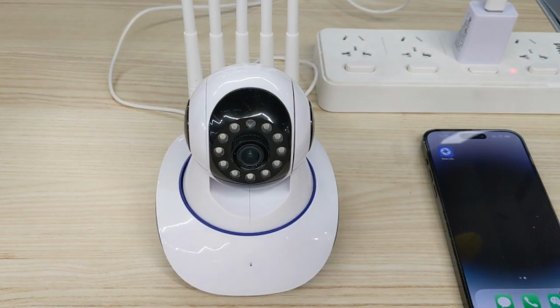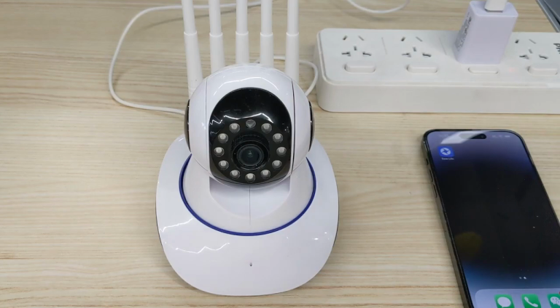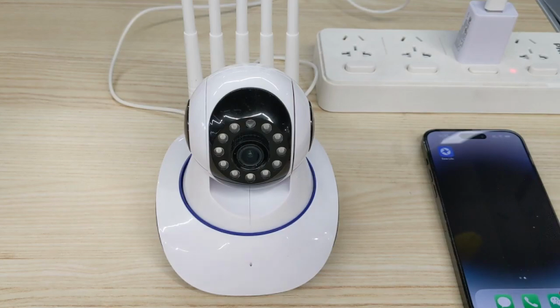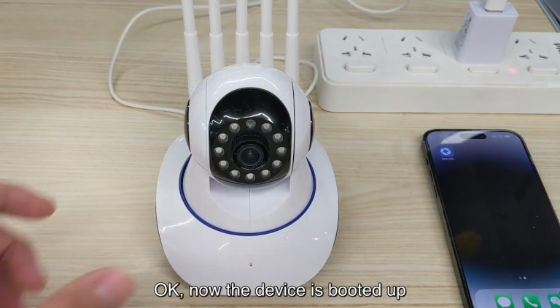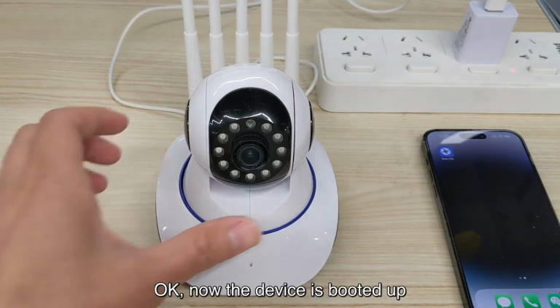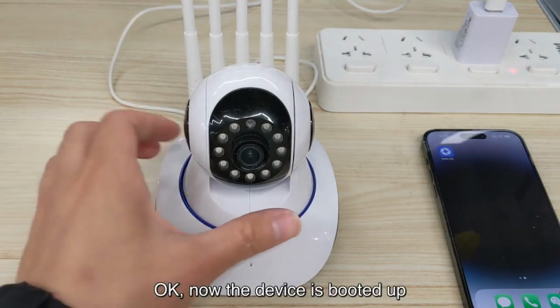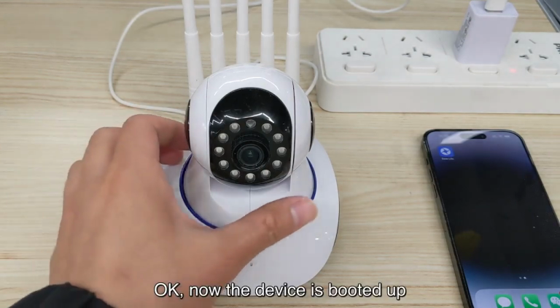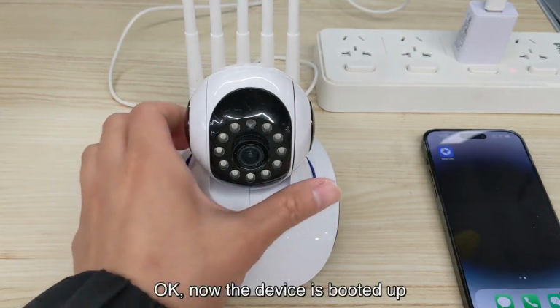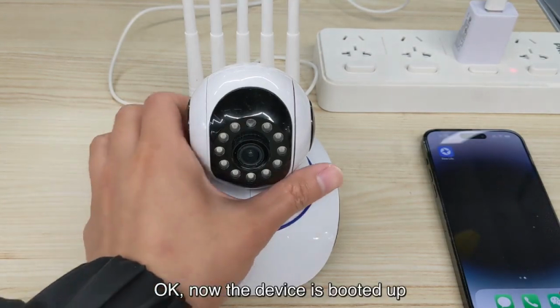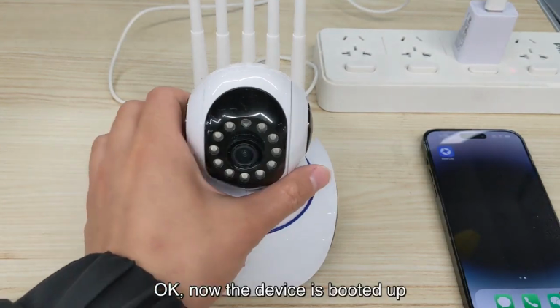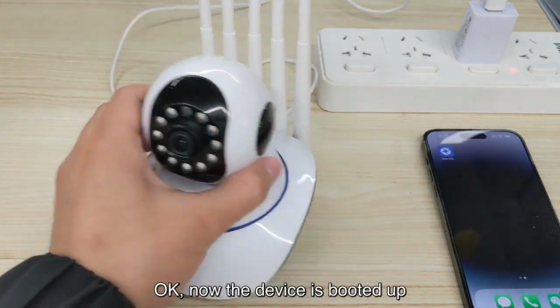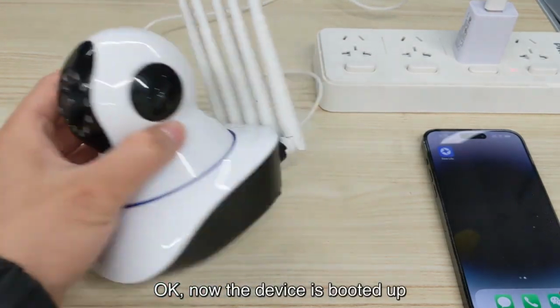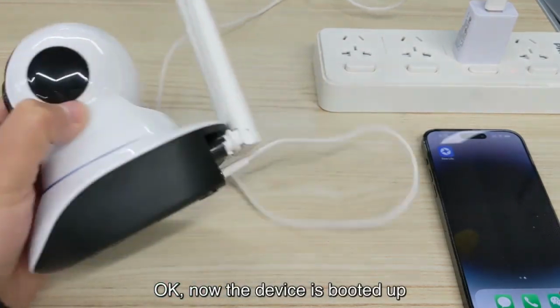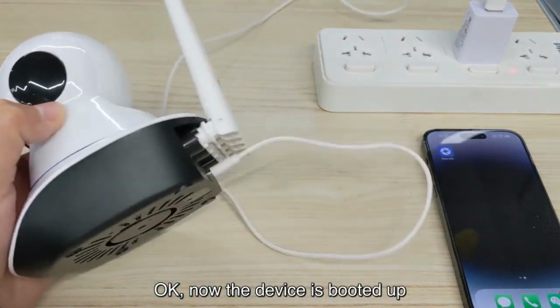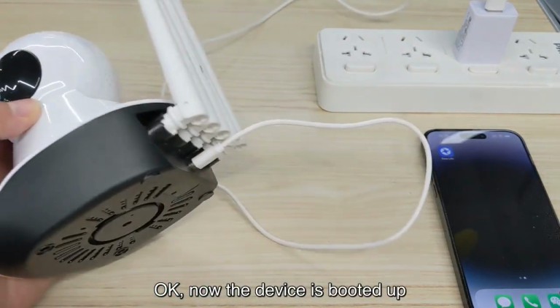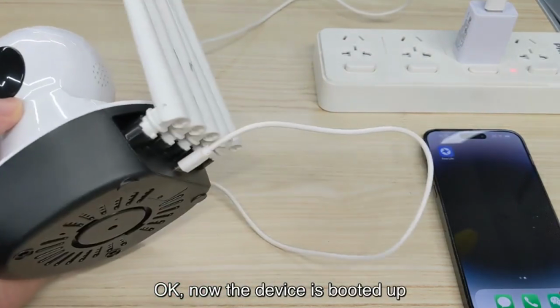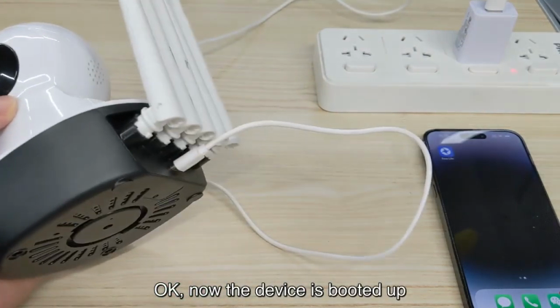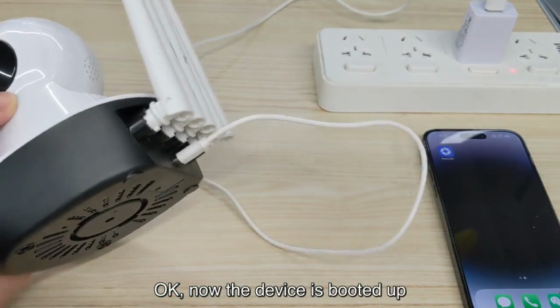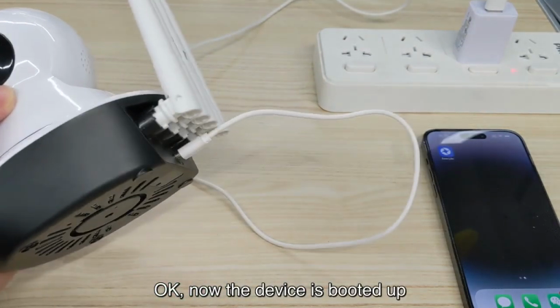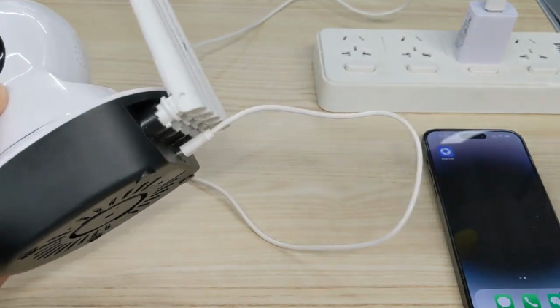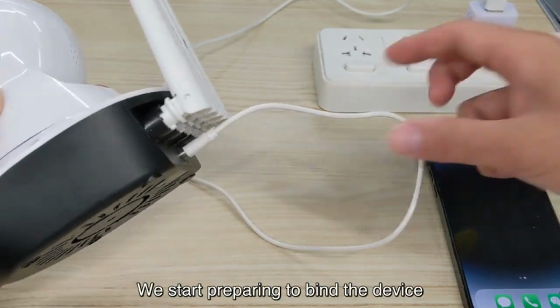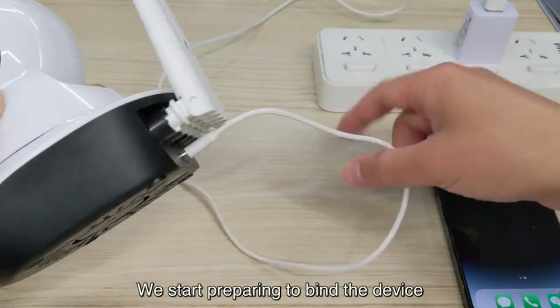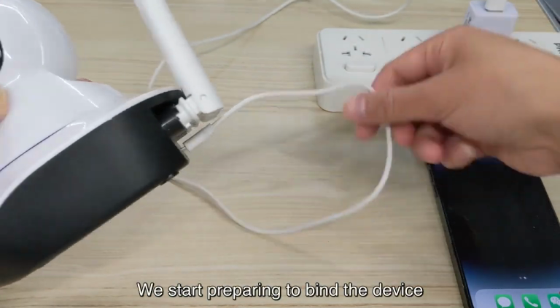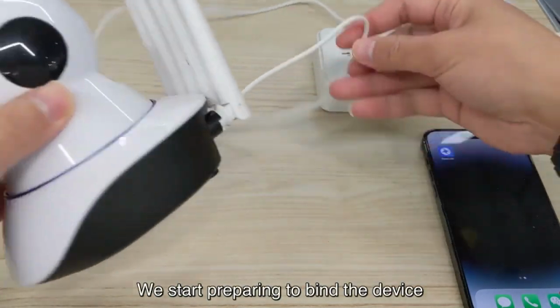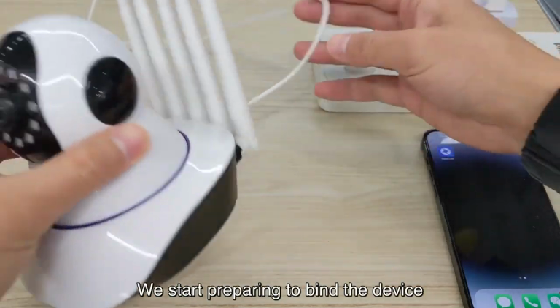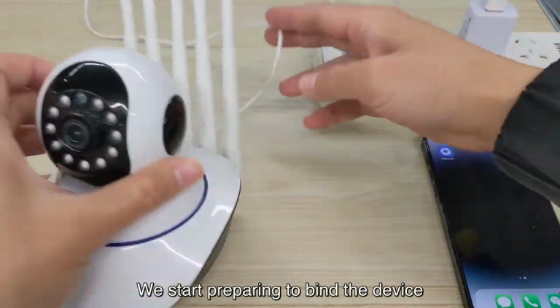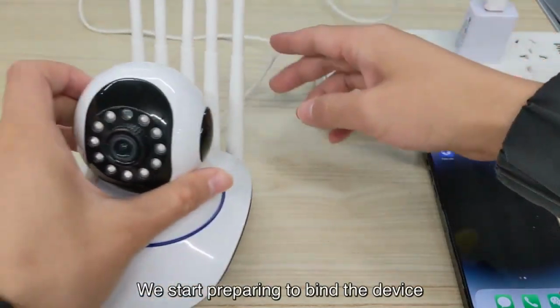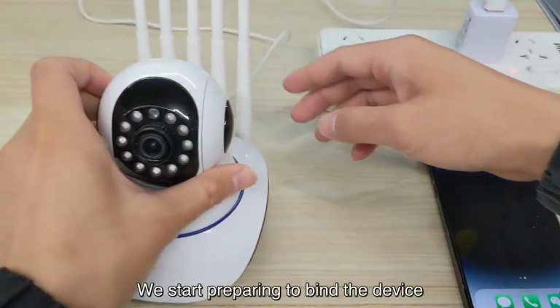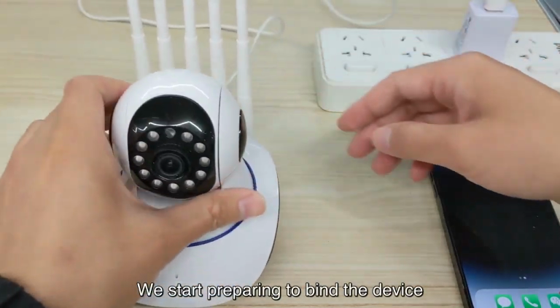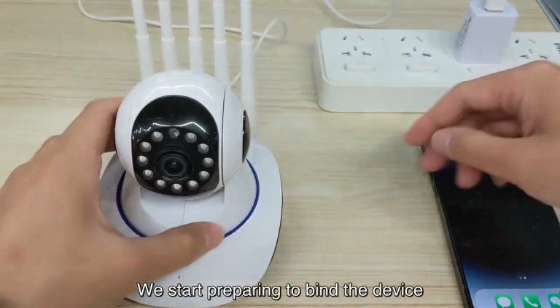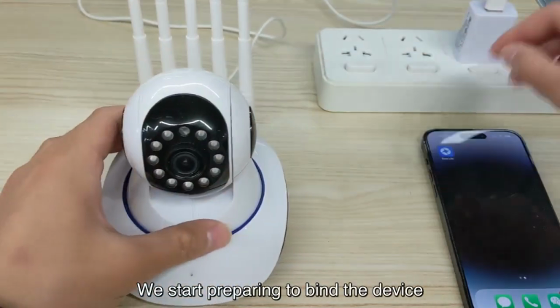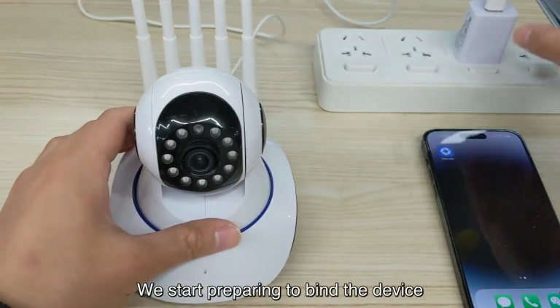Now the device is booted up, and we start preparing to bind the device.